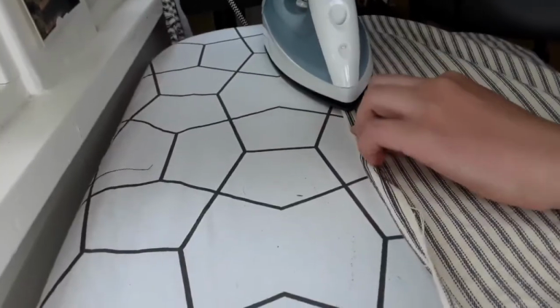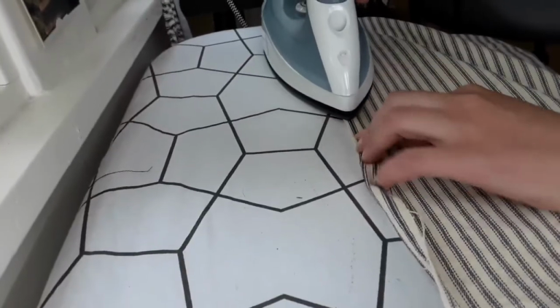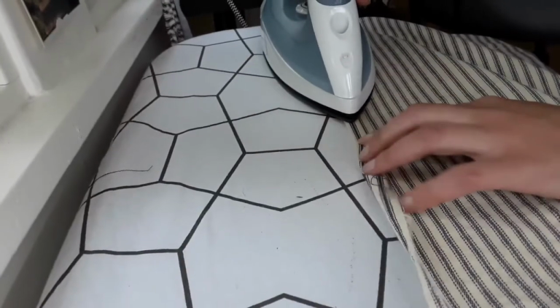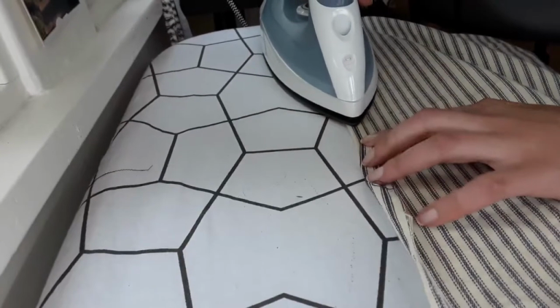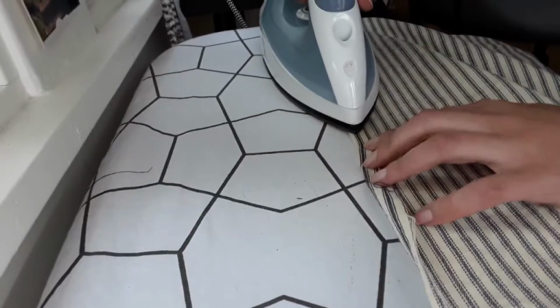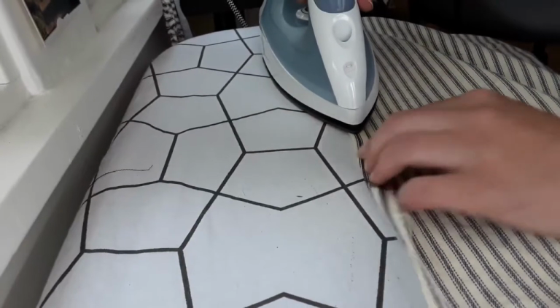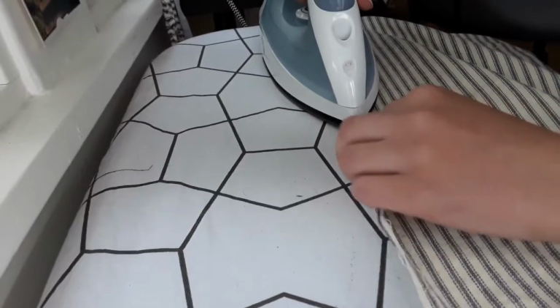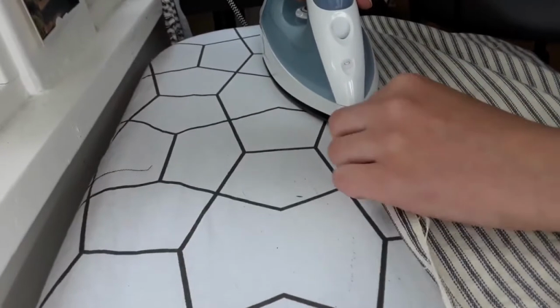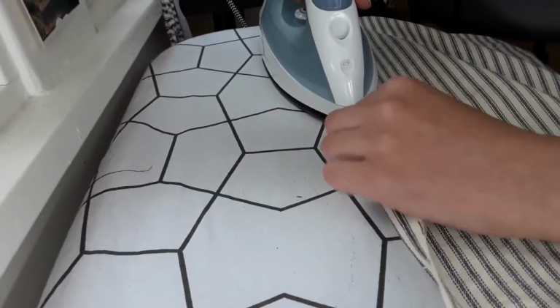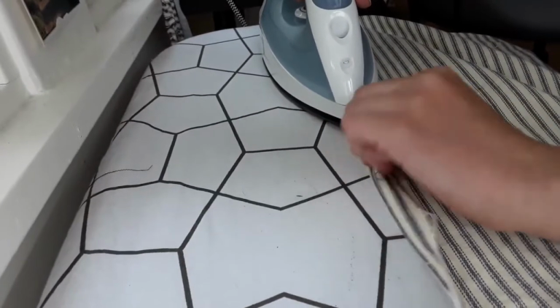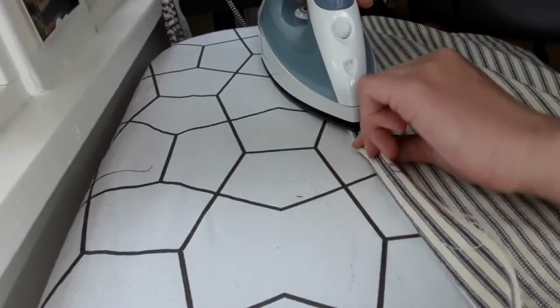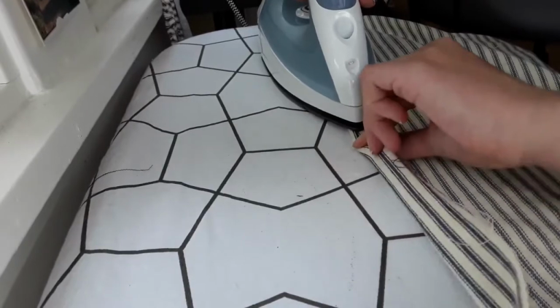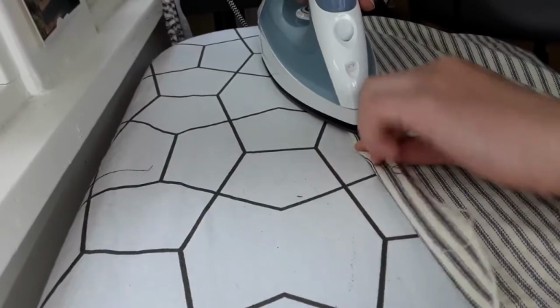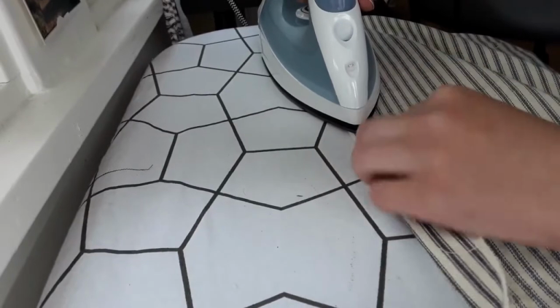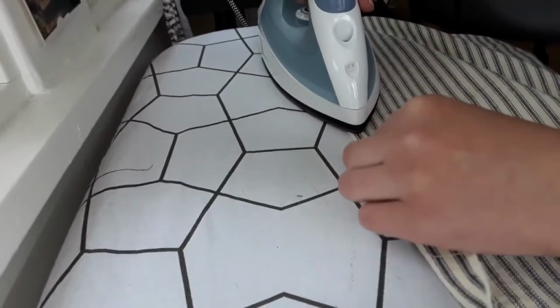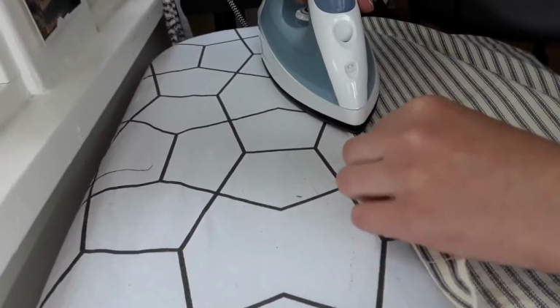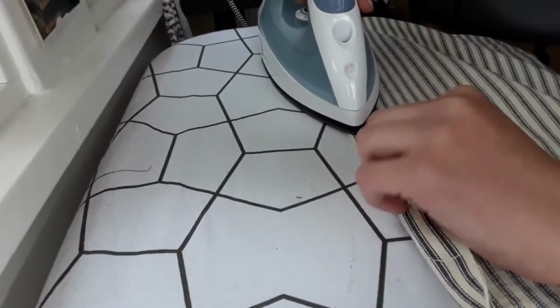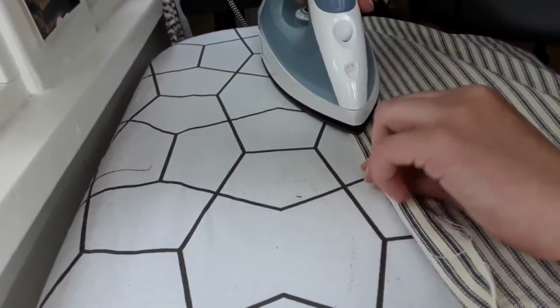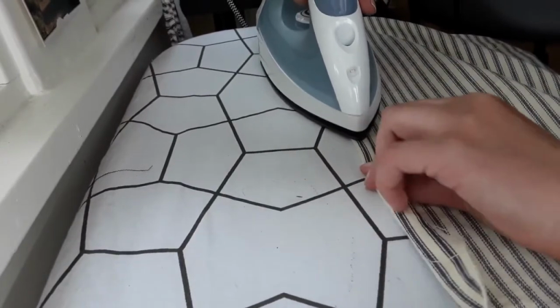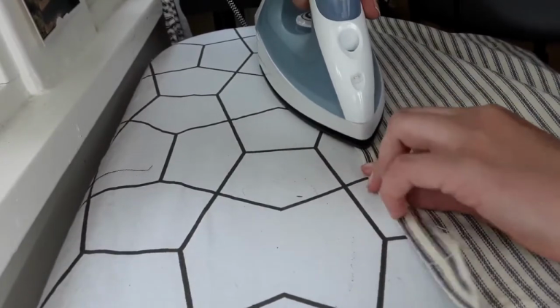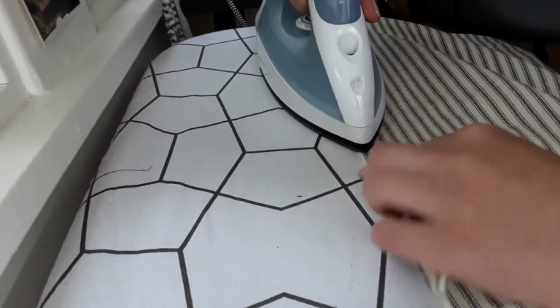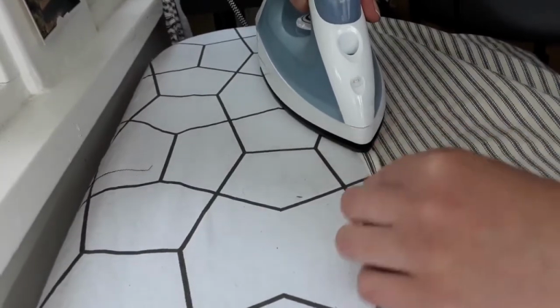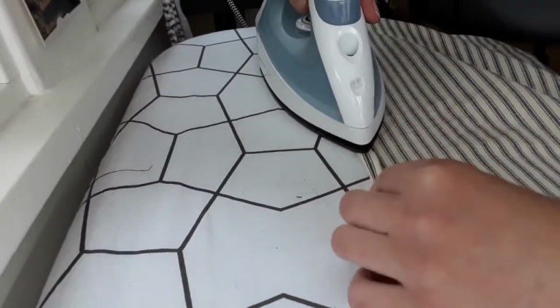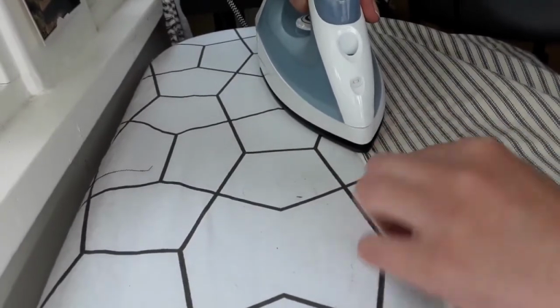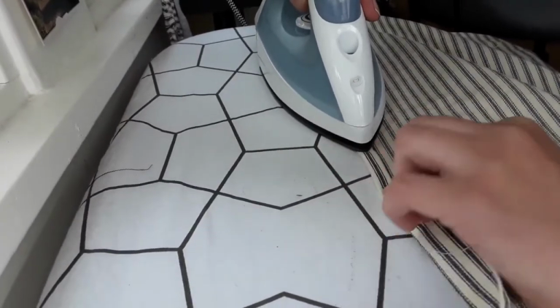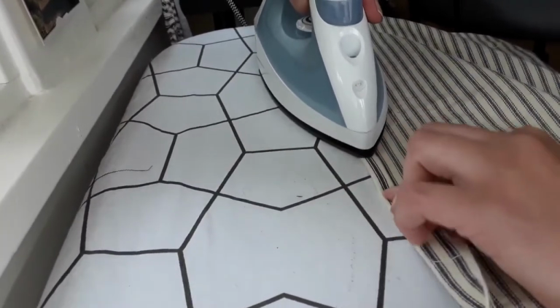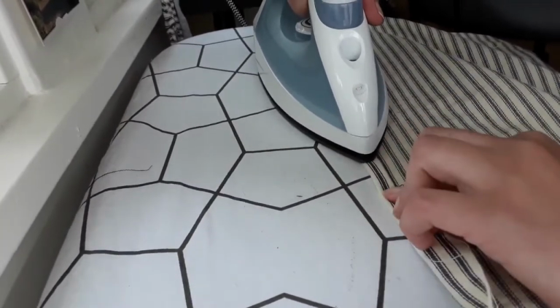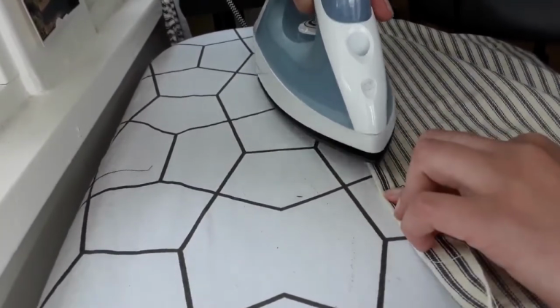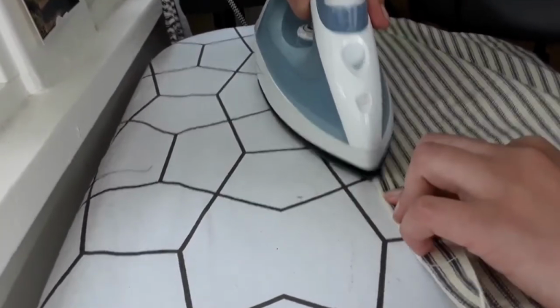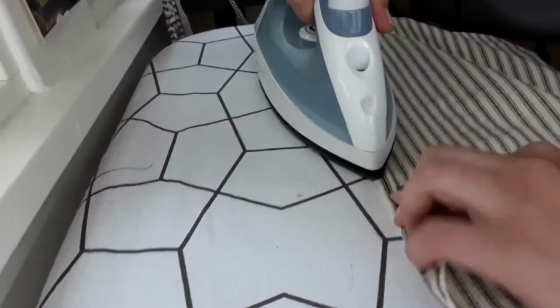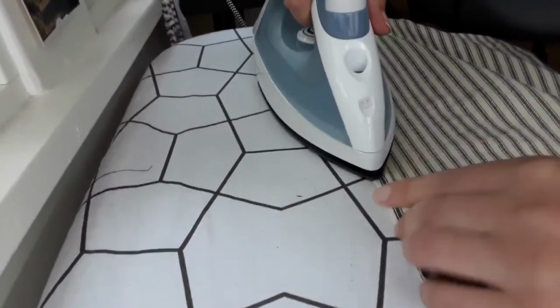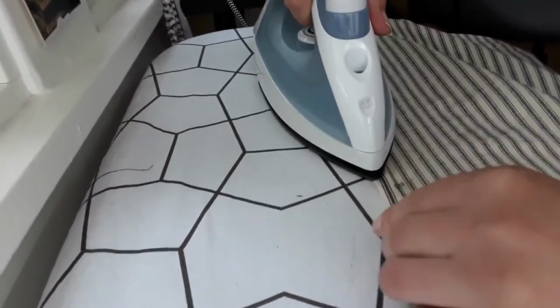I folded over the raw edges on either side of the skirt, ironed them in place, and topstitched them.